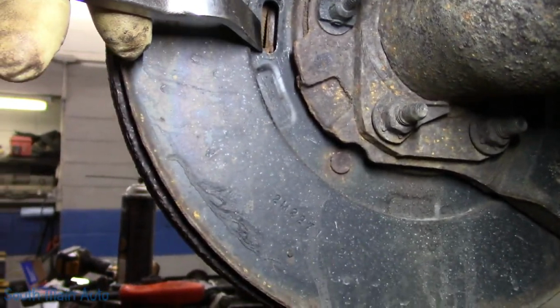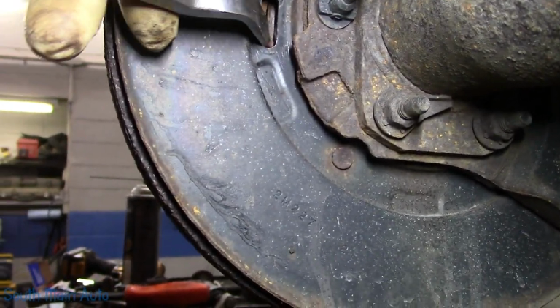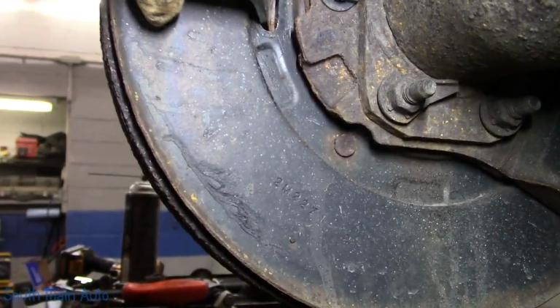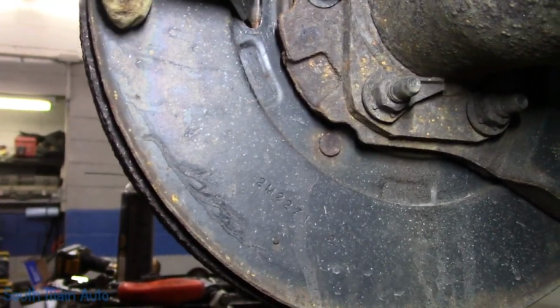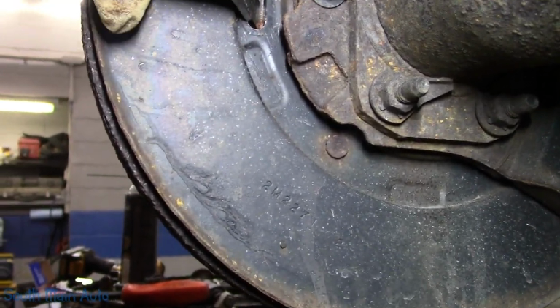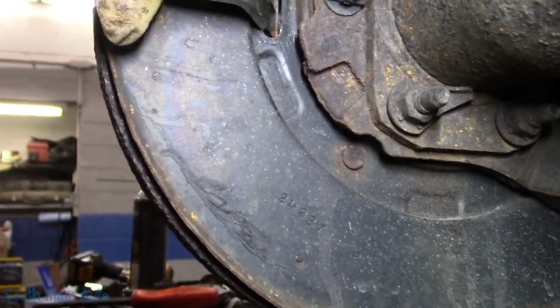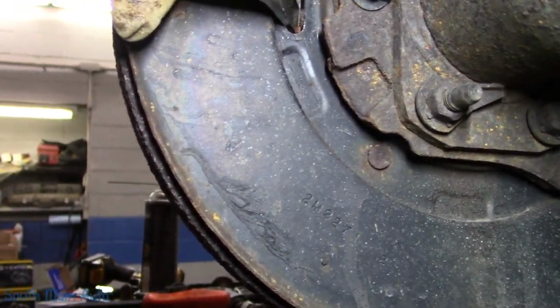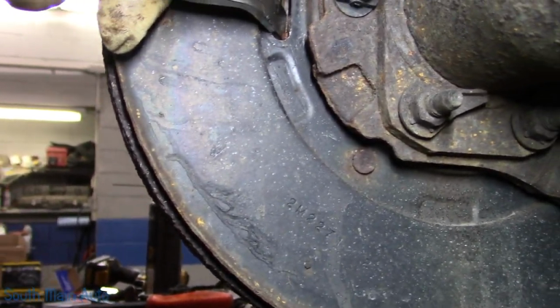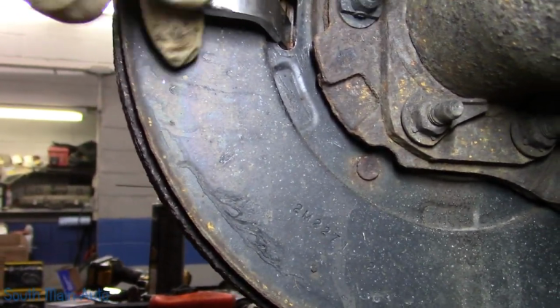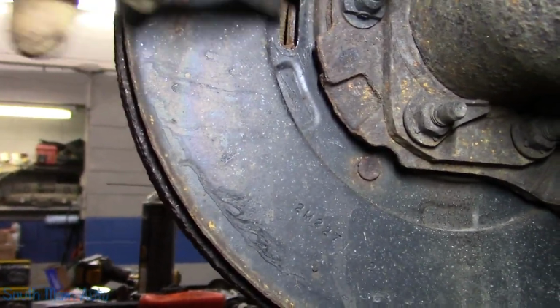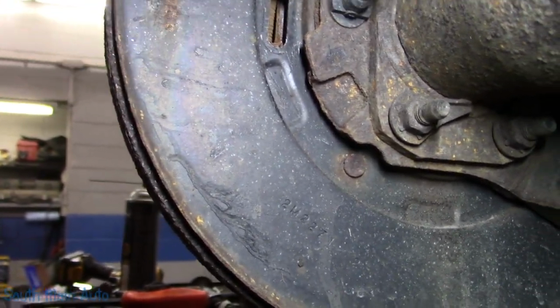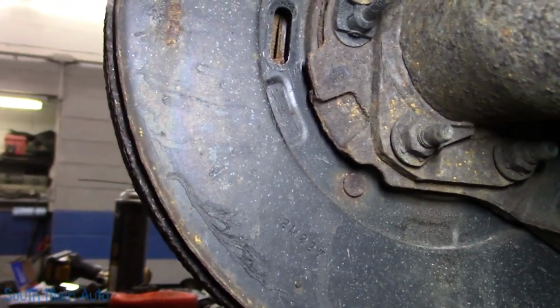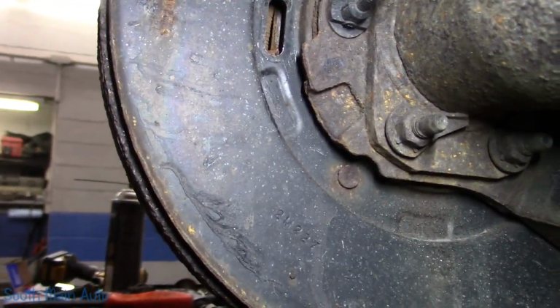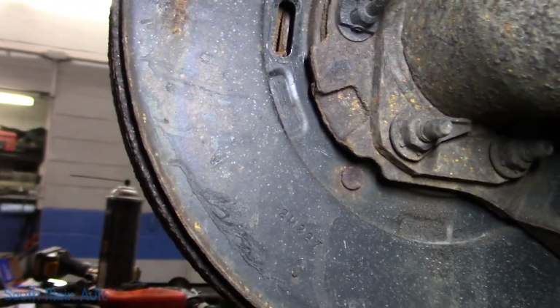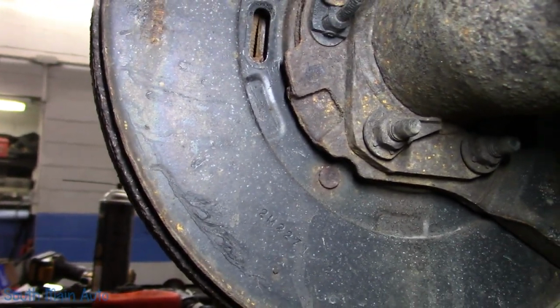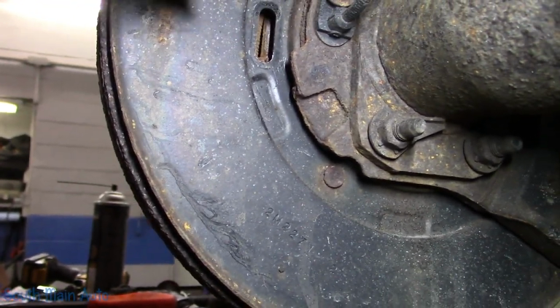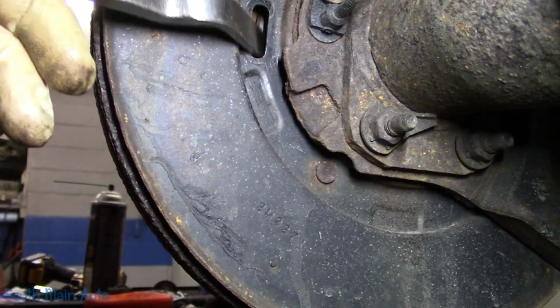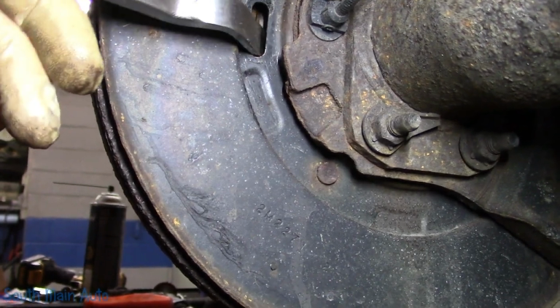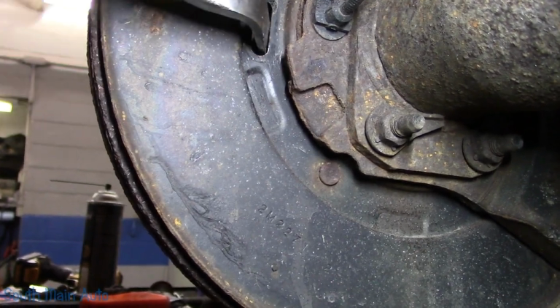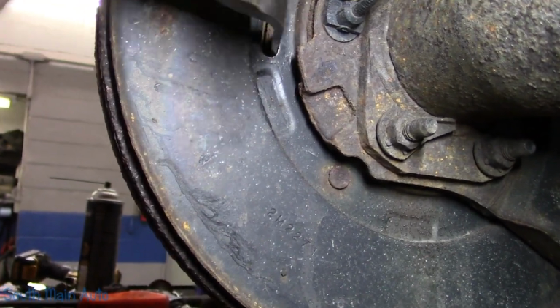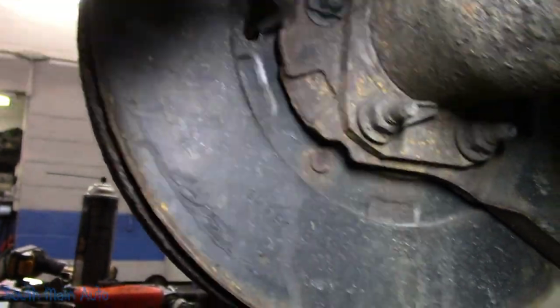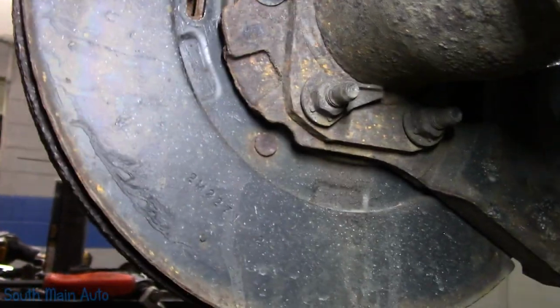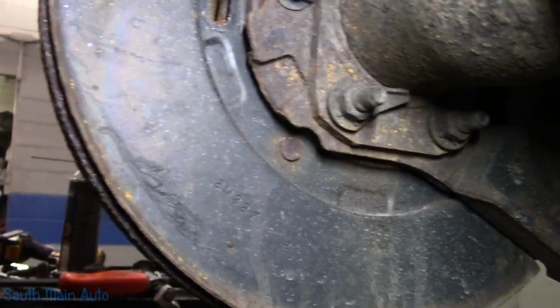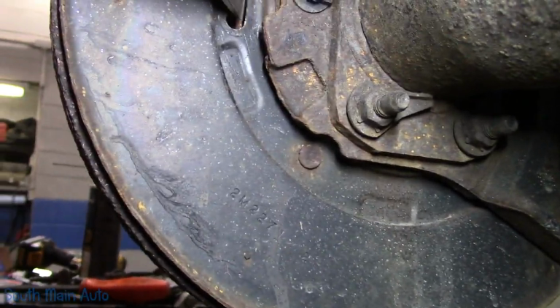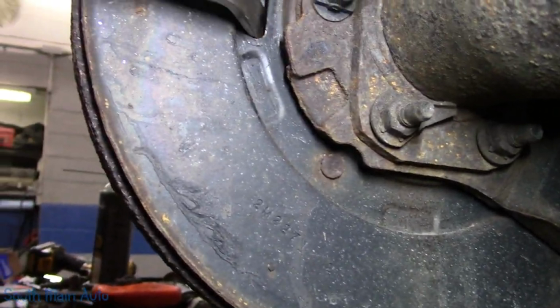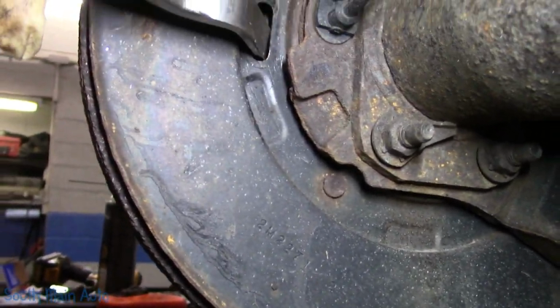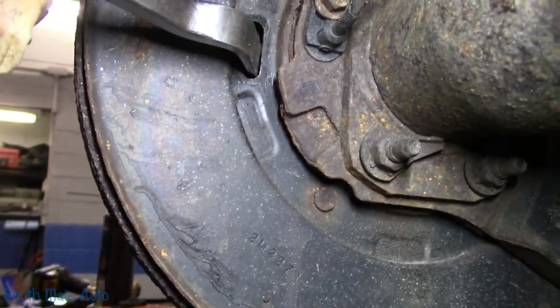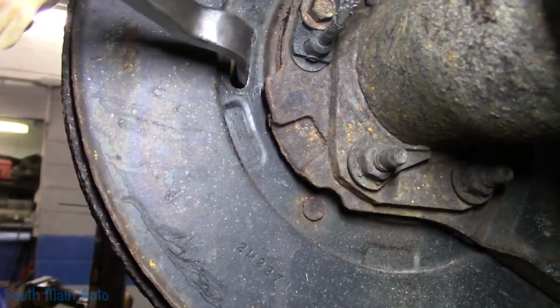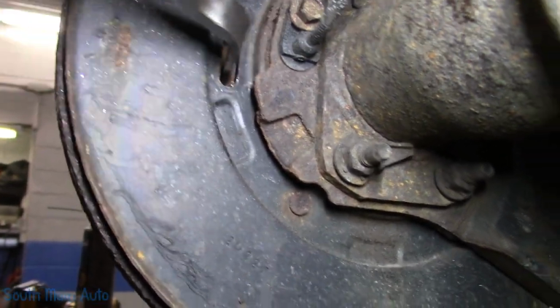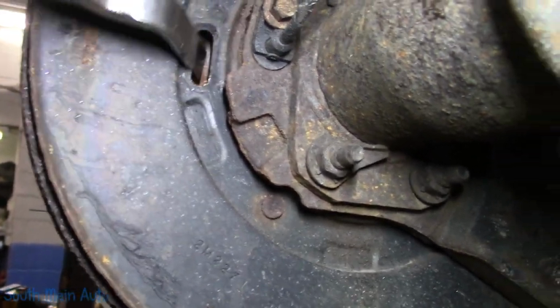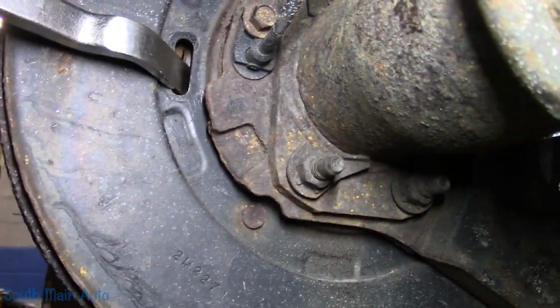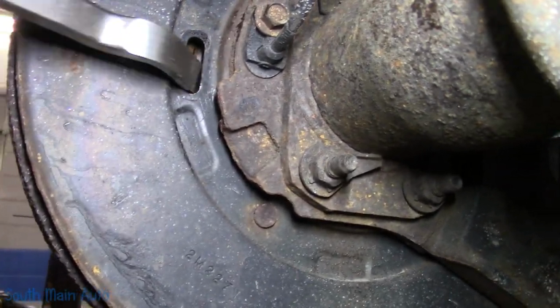Trying to do this one-handed. She's snug. She's seized up.